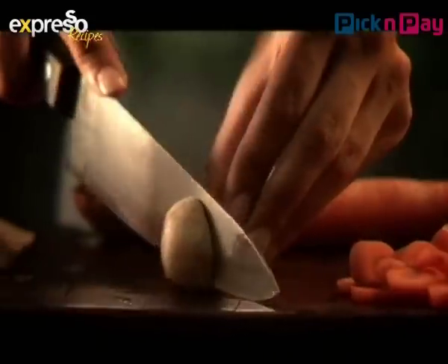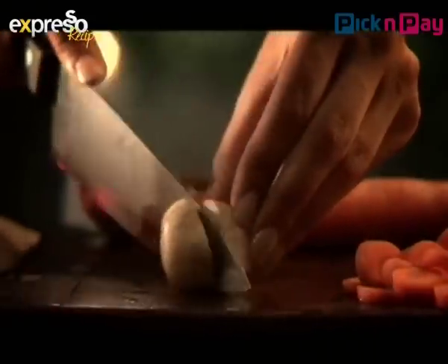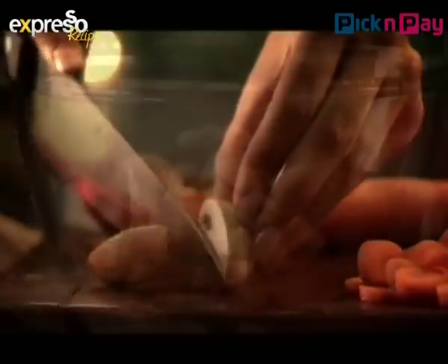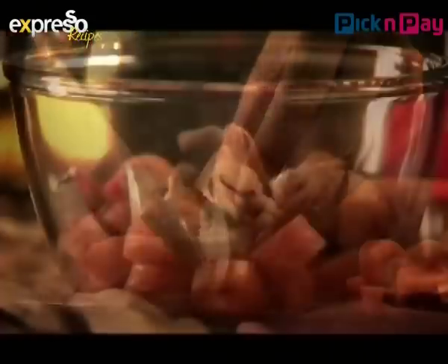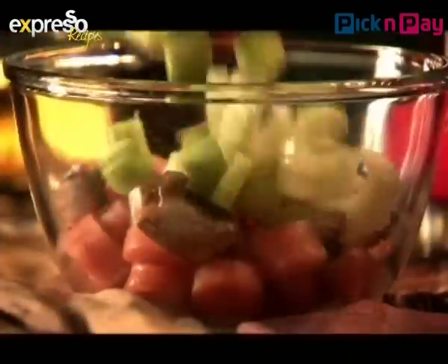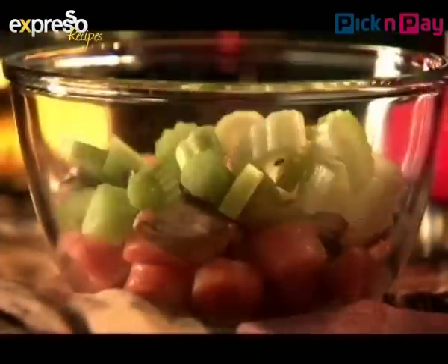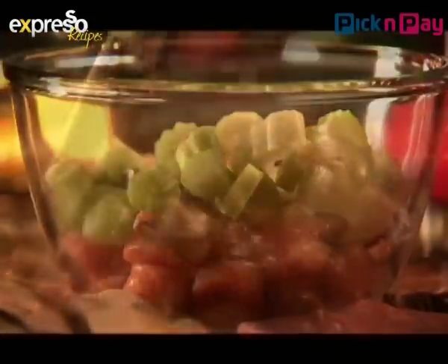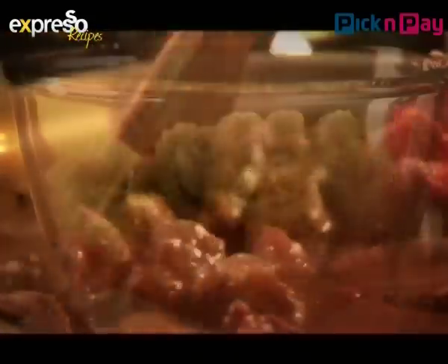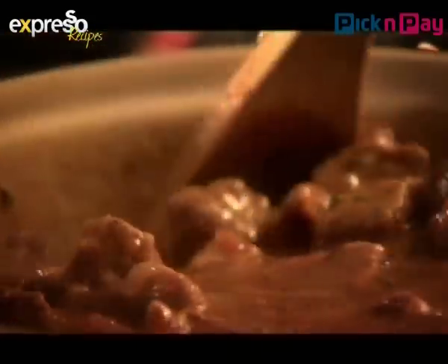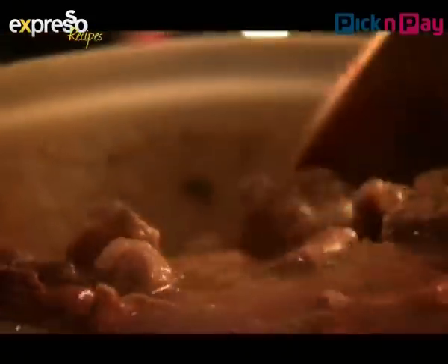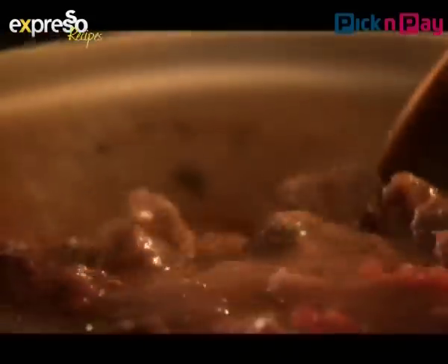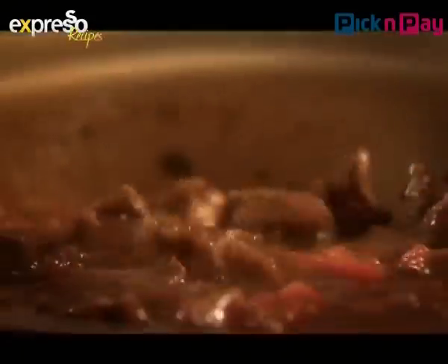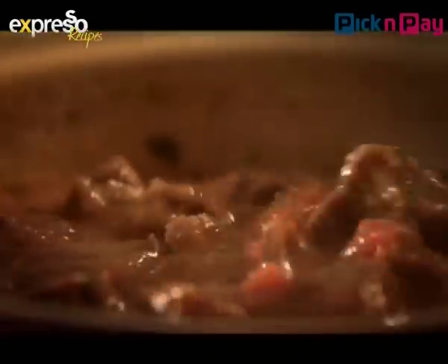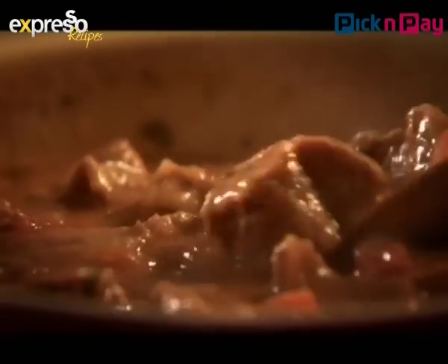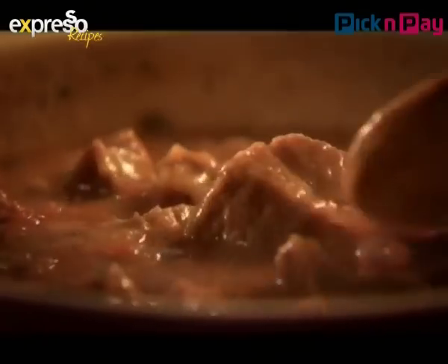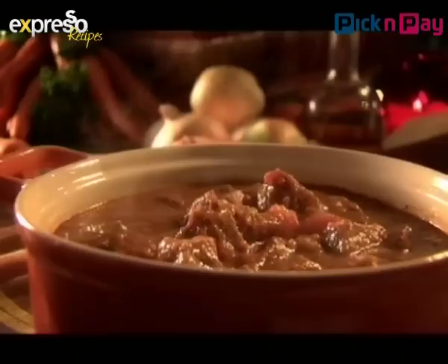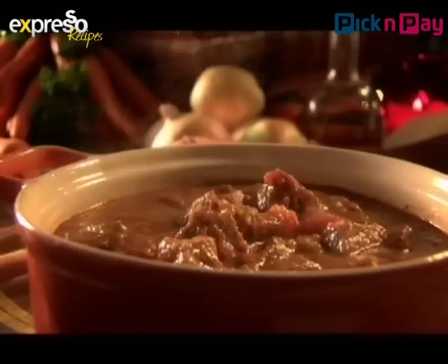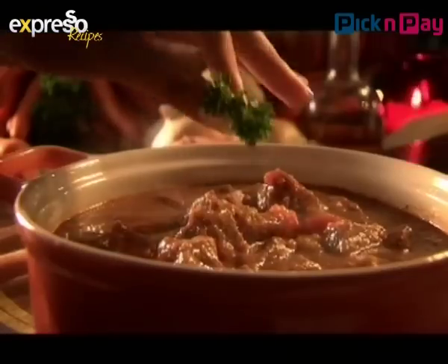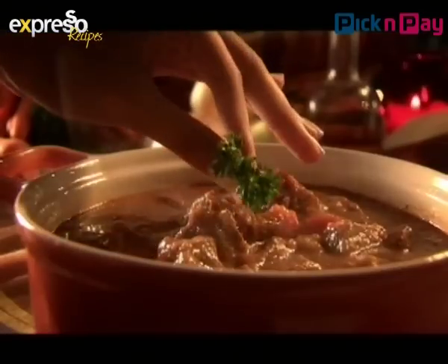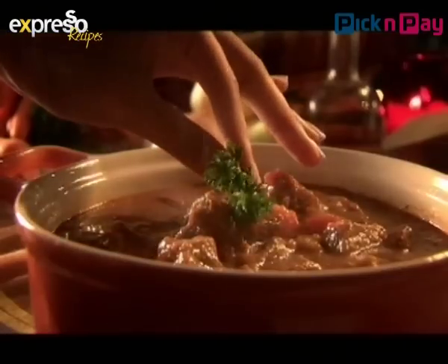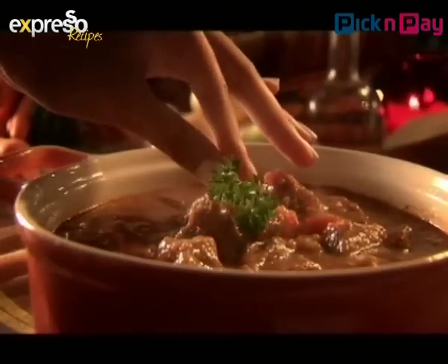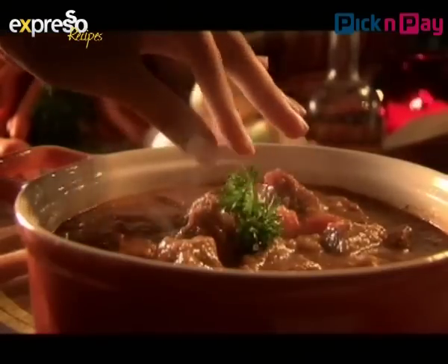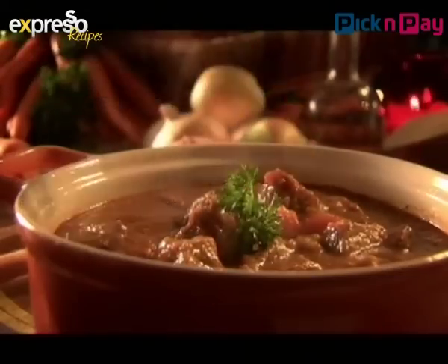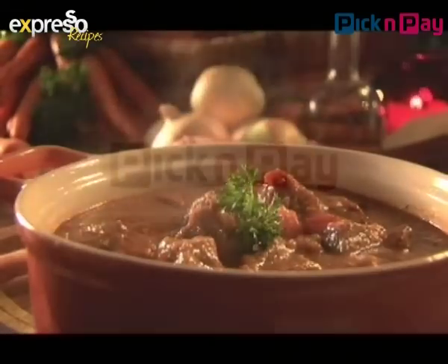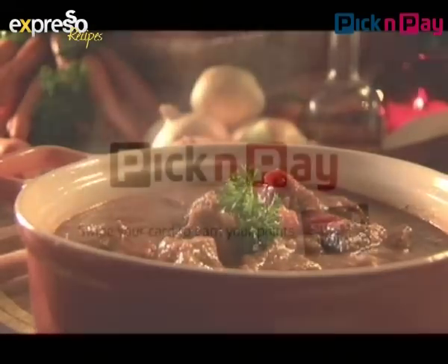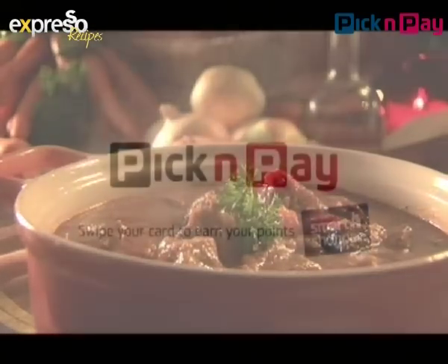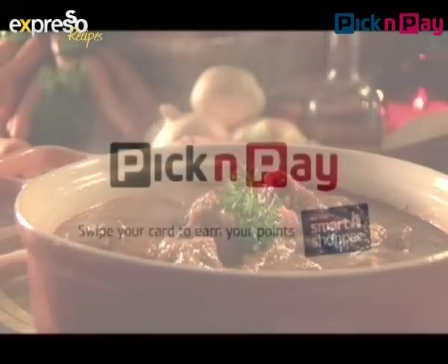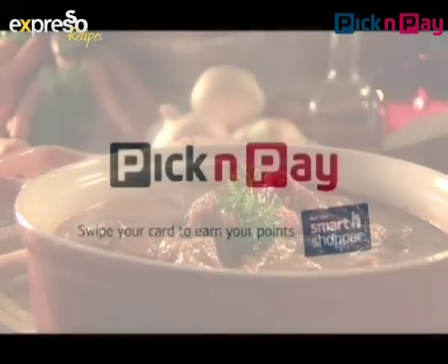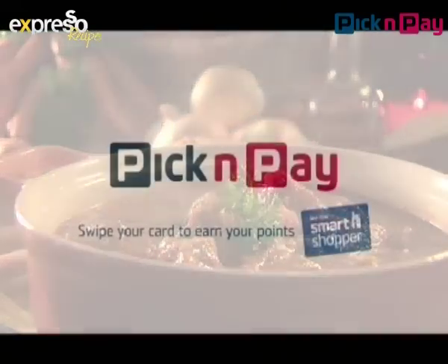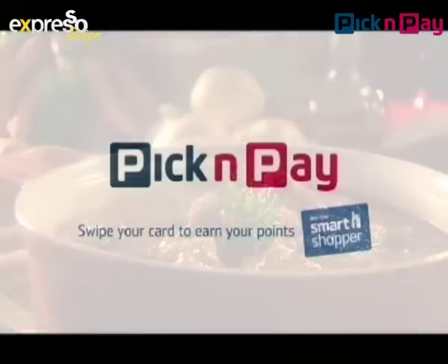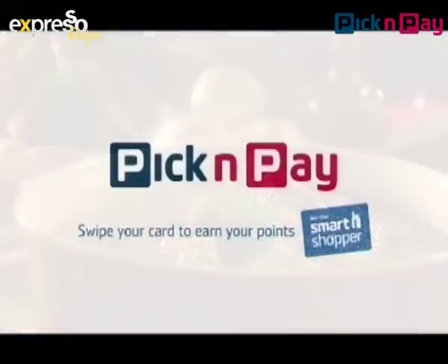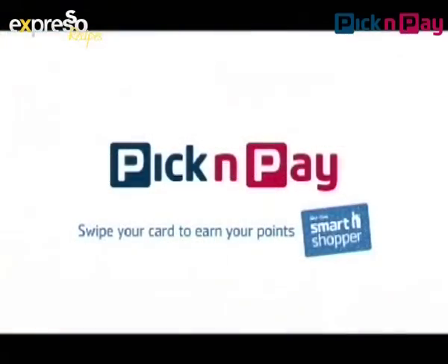Great ingredients served piping hot — a perfect combination, like you and Pick and Pay.